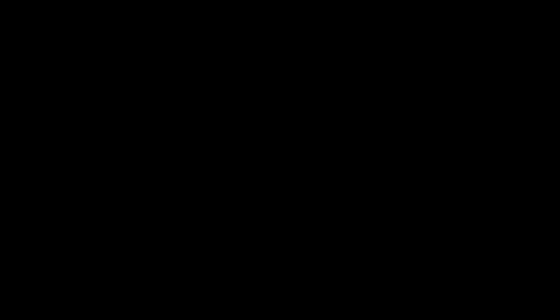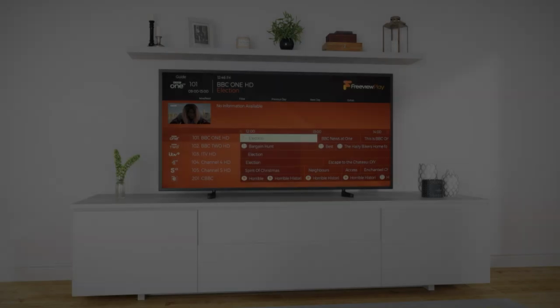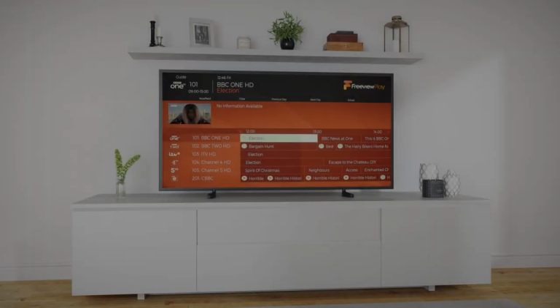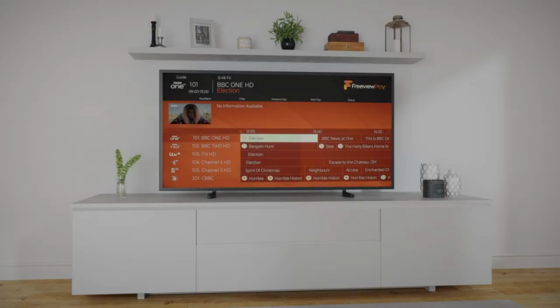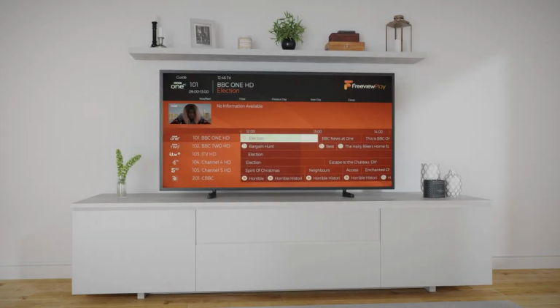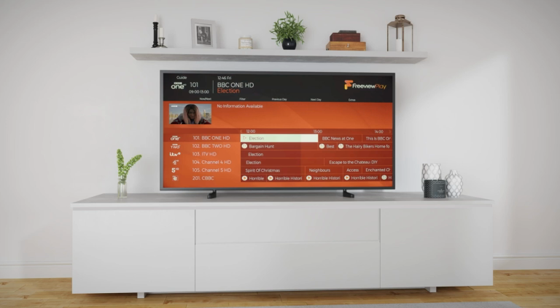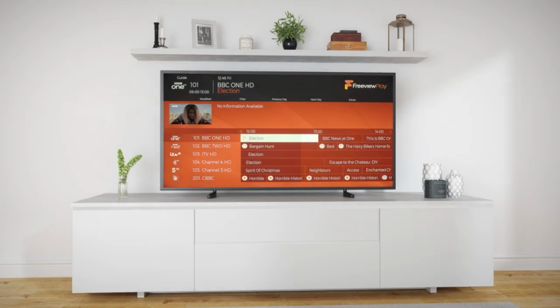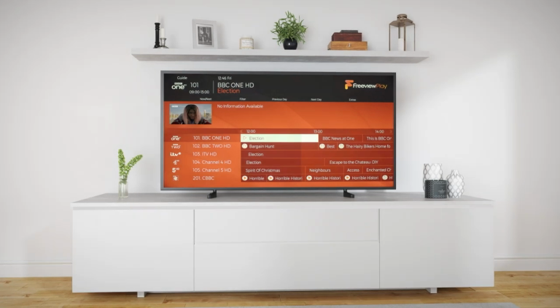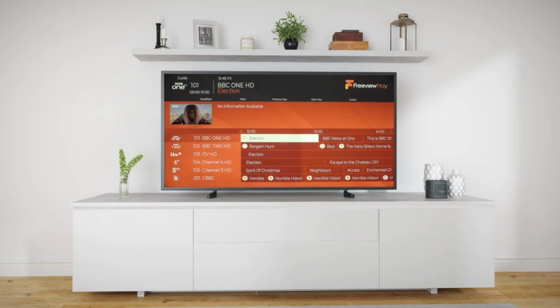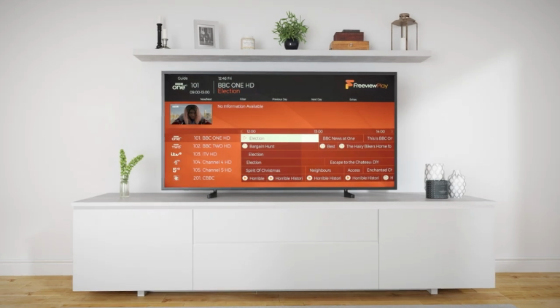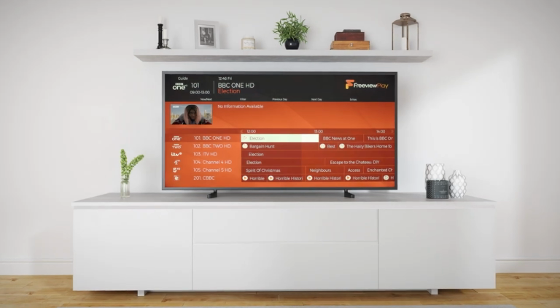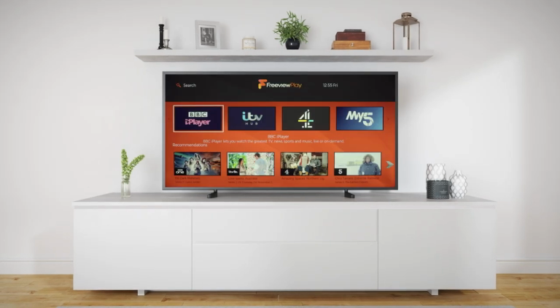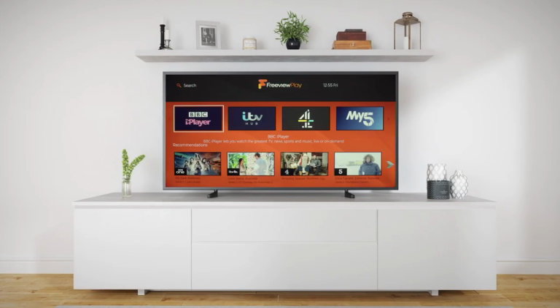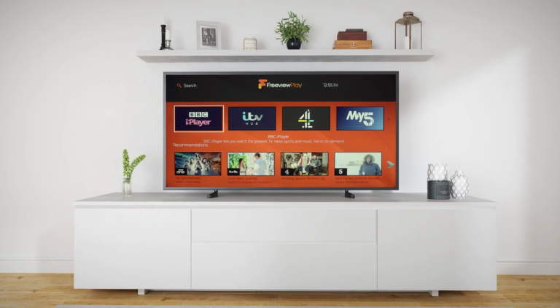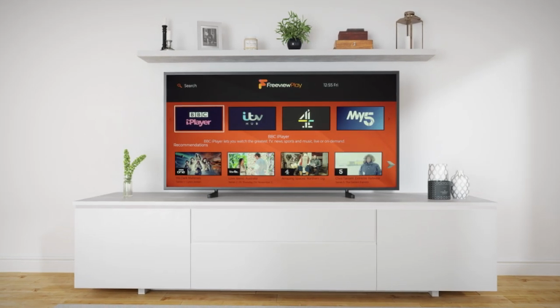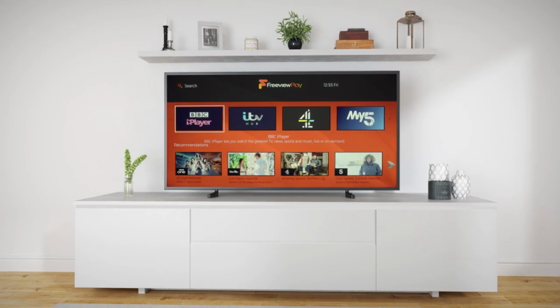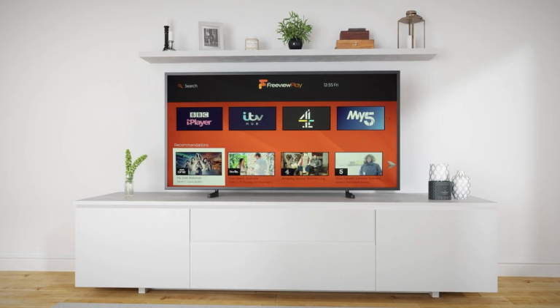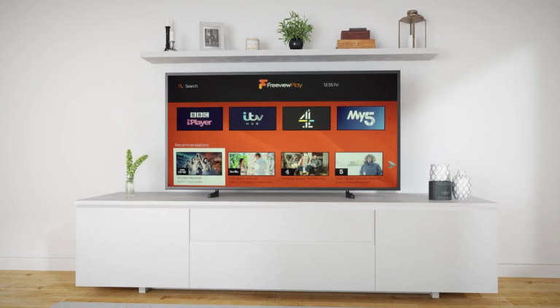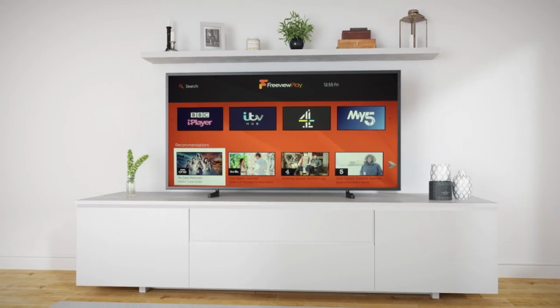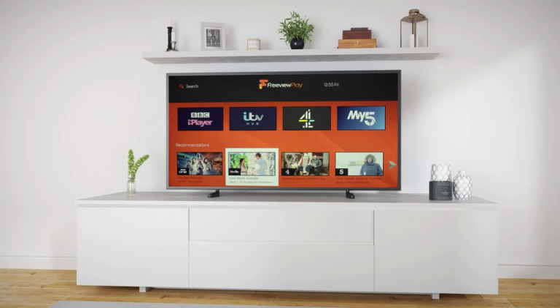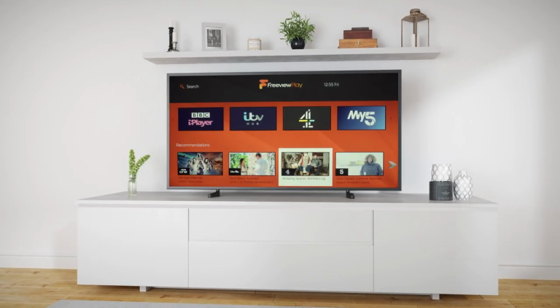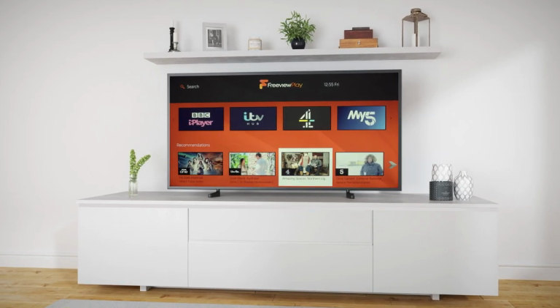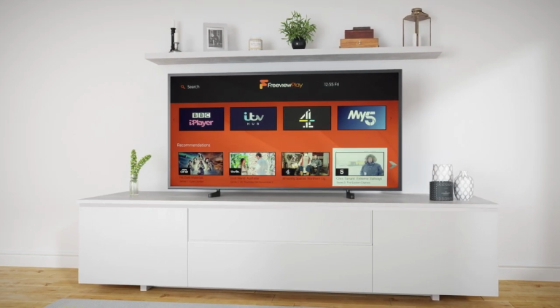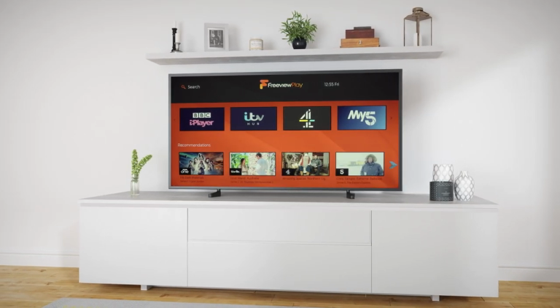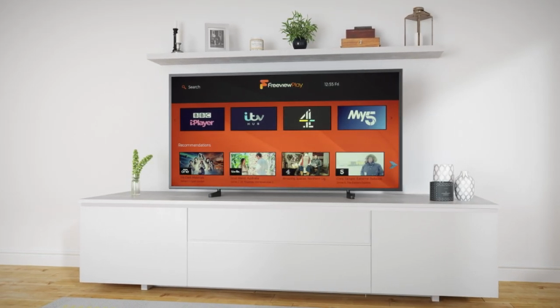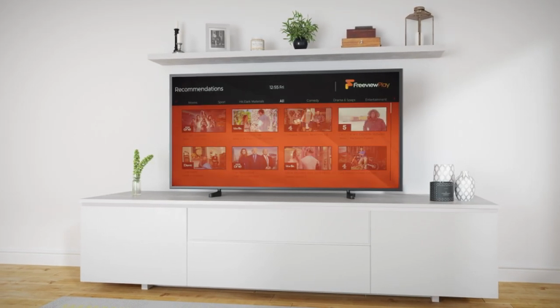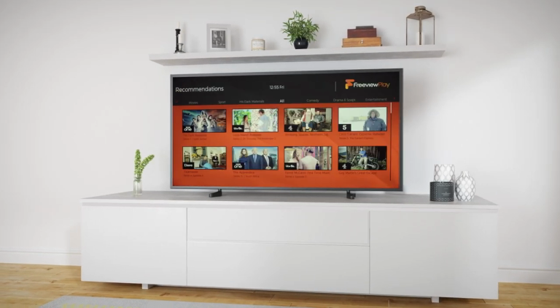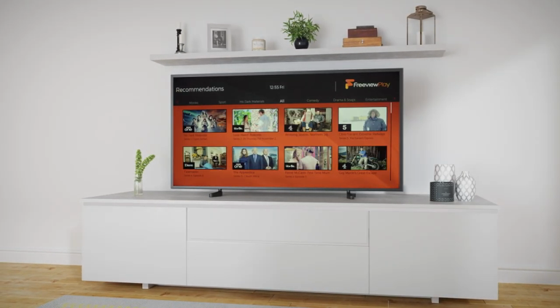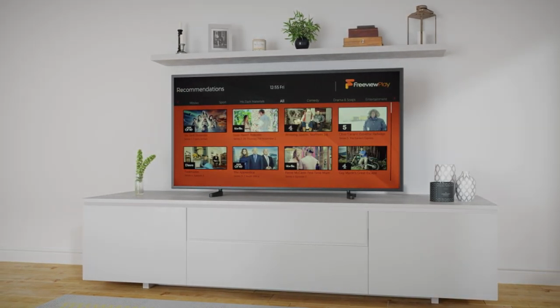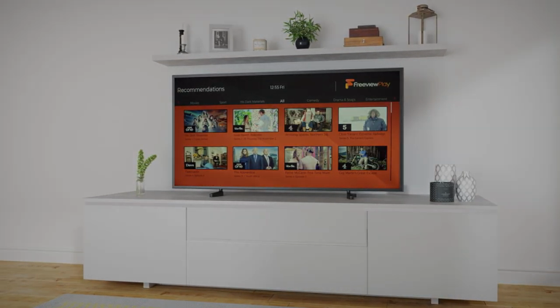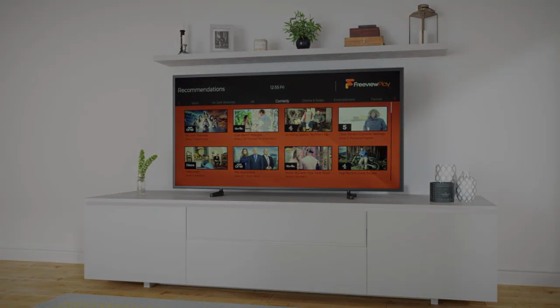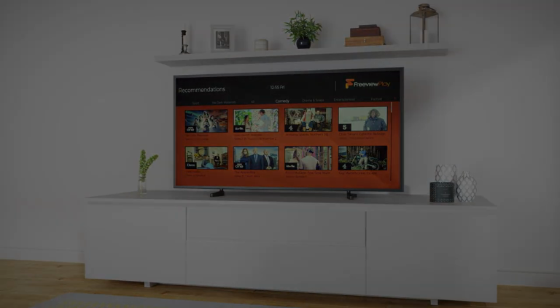We'll leave you now to explore on-demand TV on Freeview Play. Bye for now!